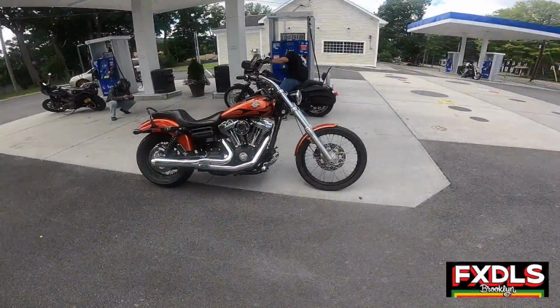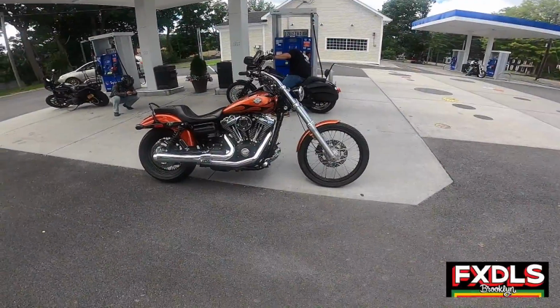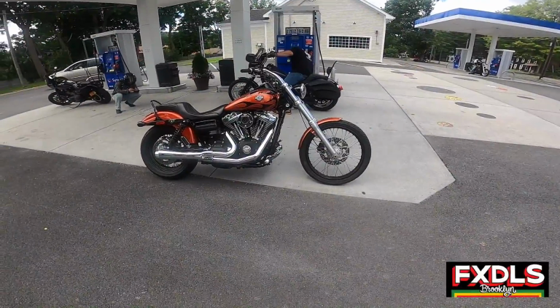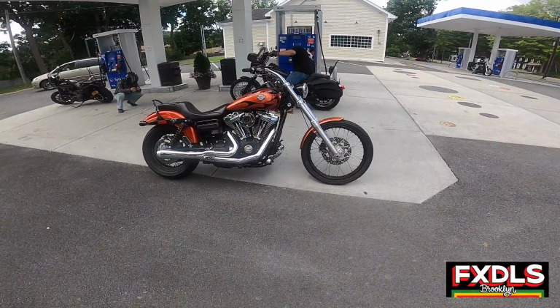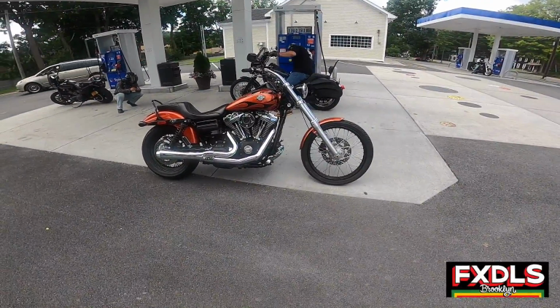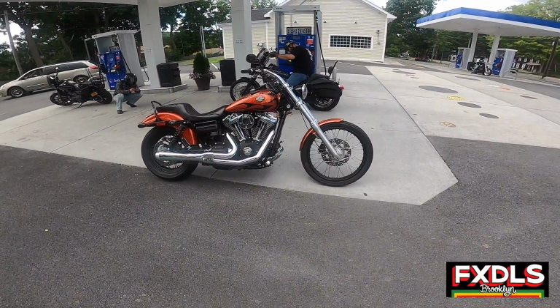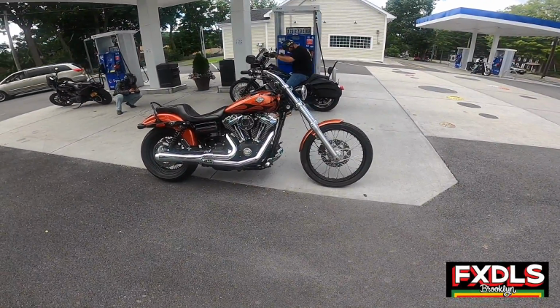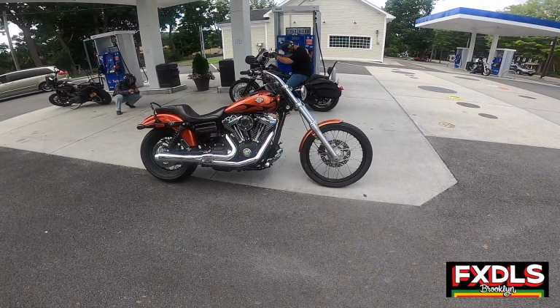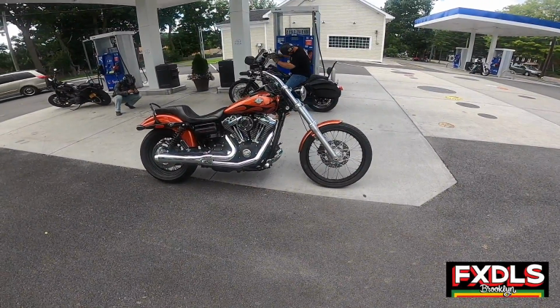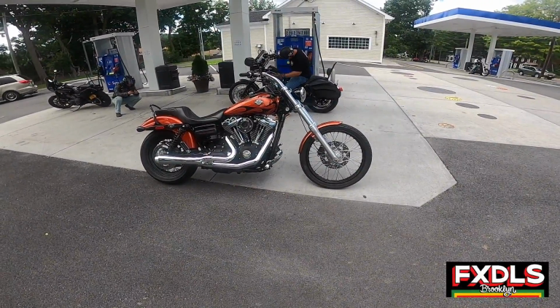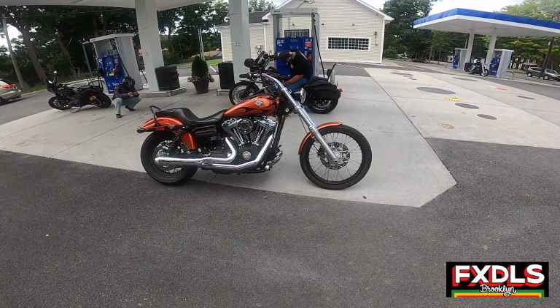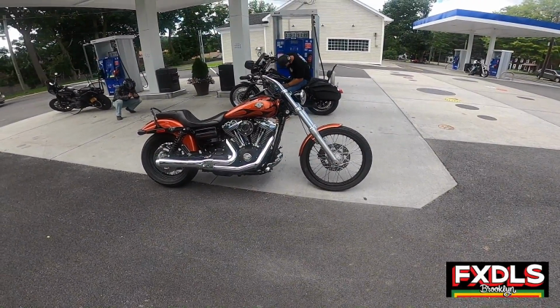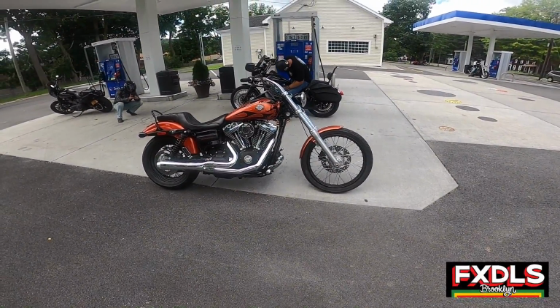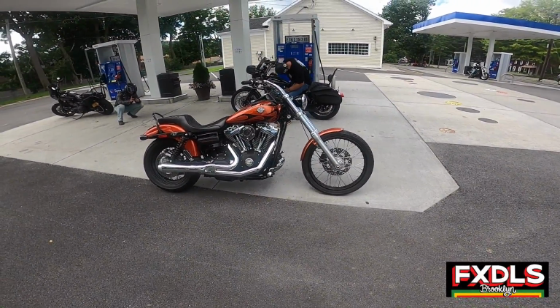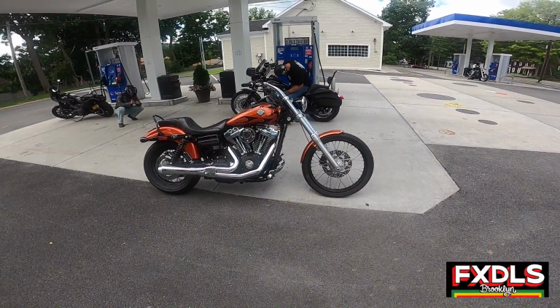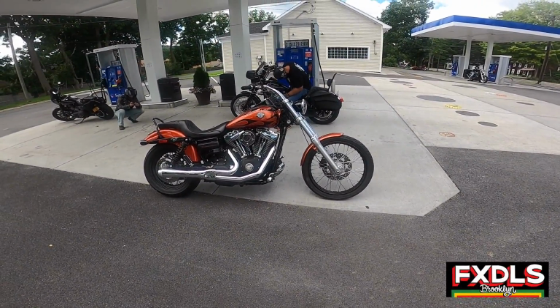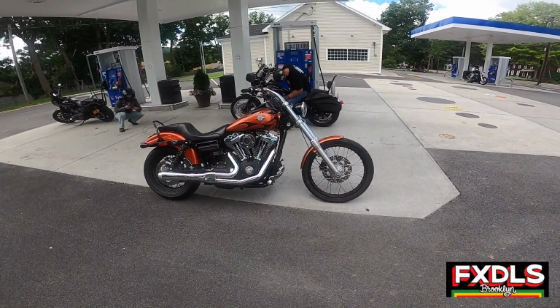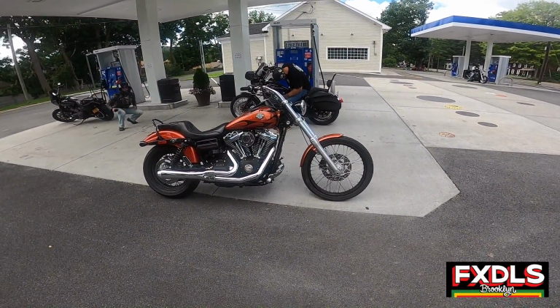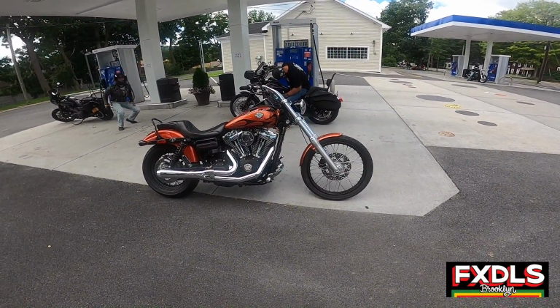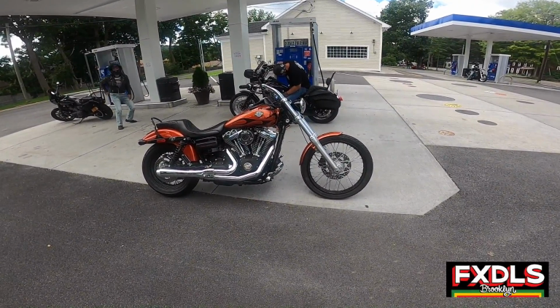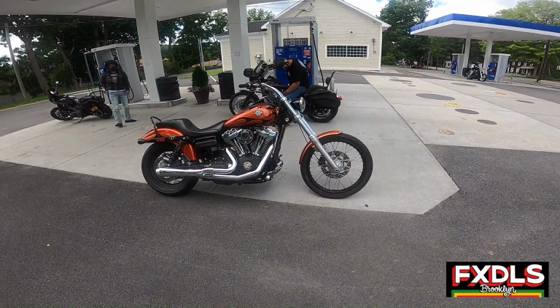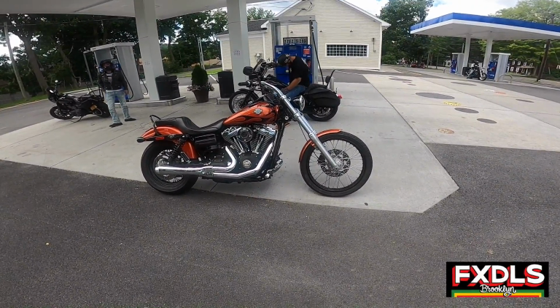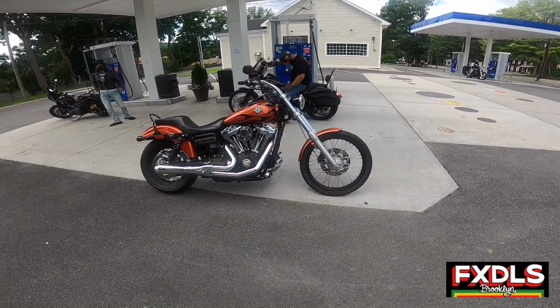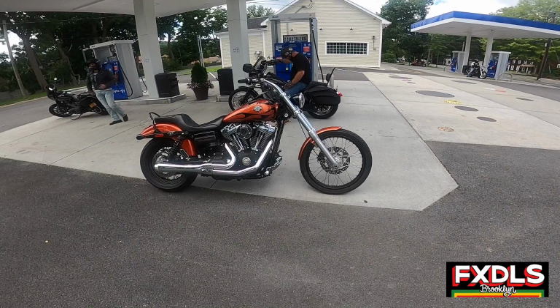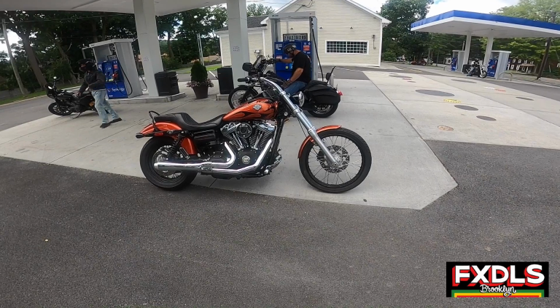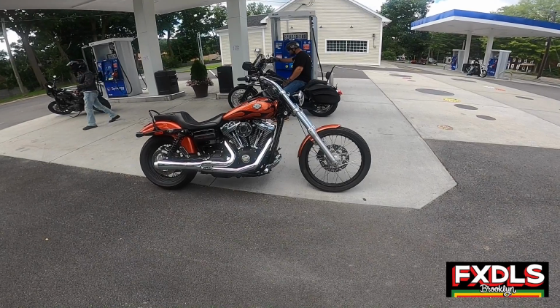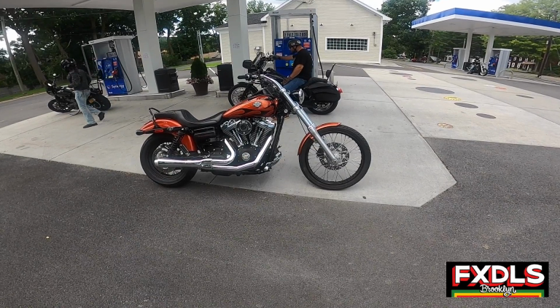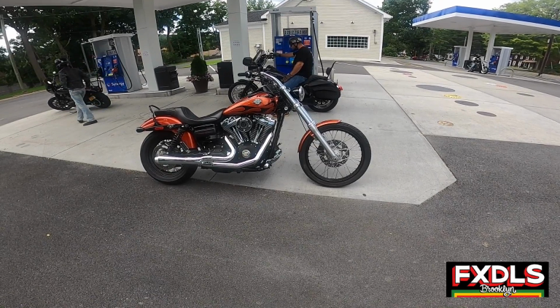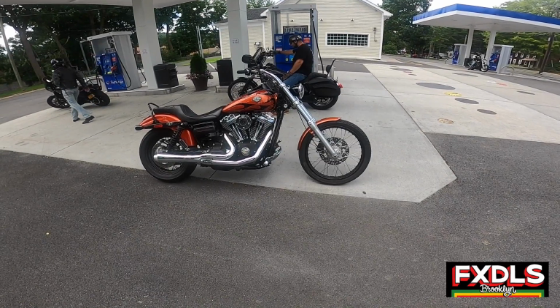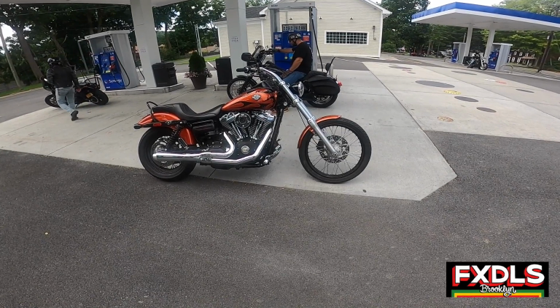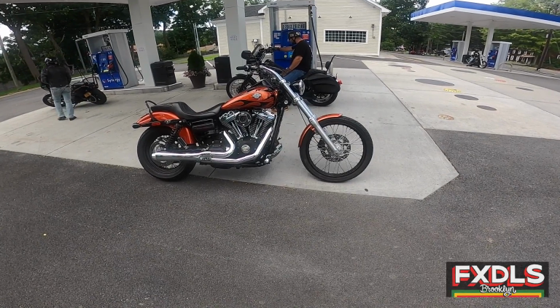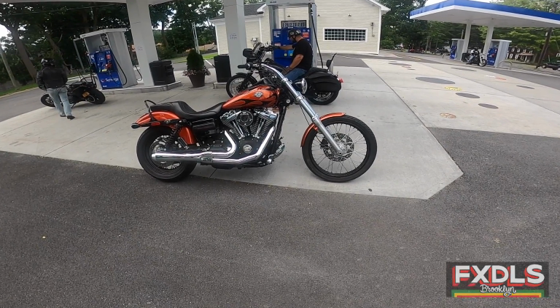In this video we are gonna ride the classic Wide Glide, the Forgotten Dyna. Let's check it out.